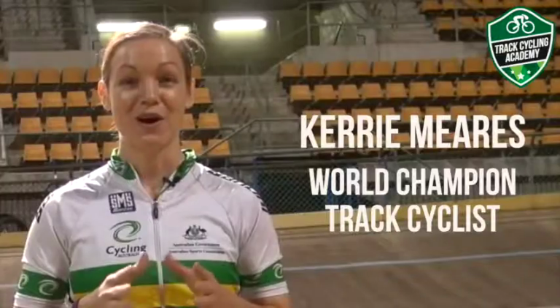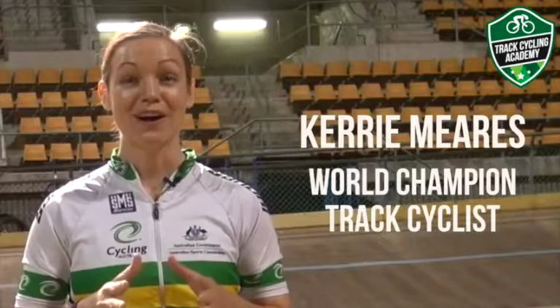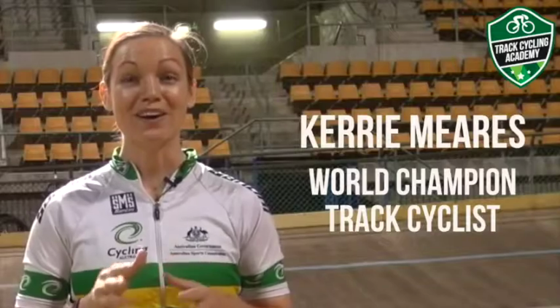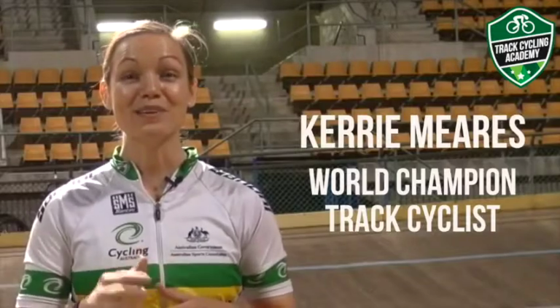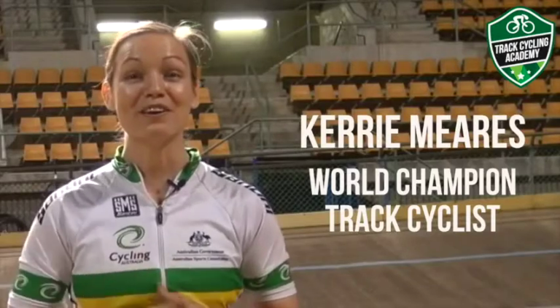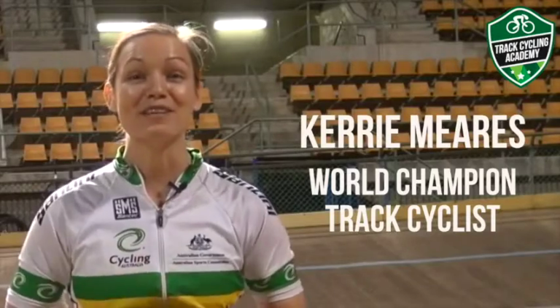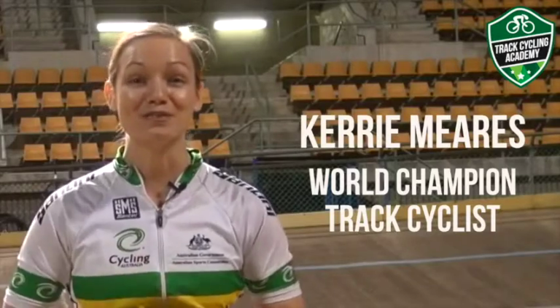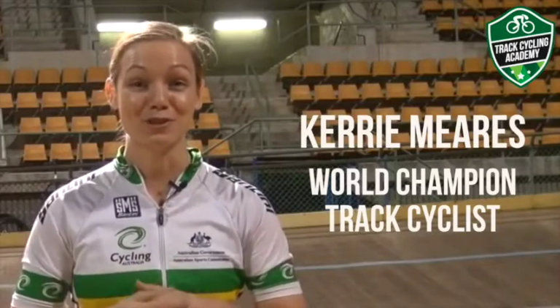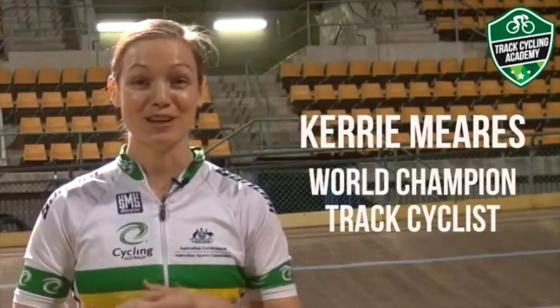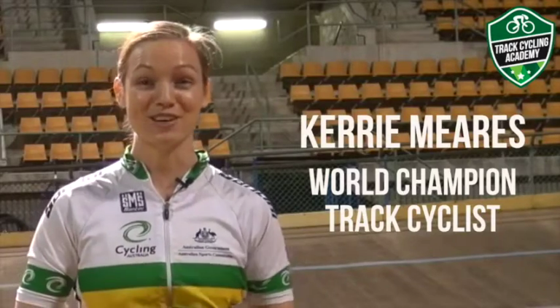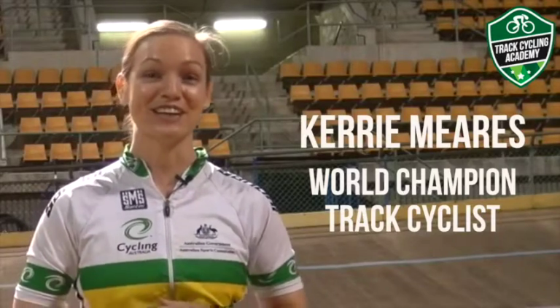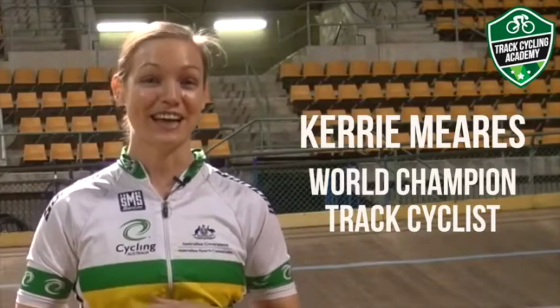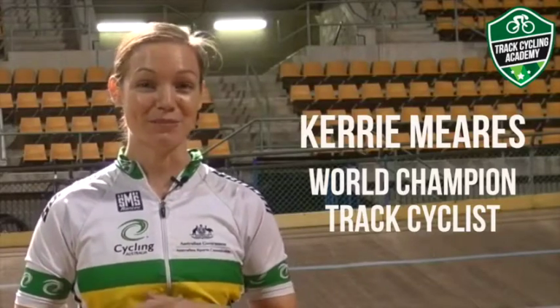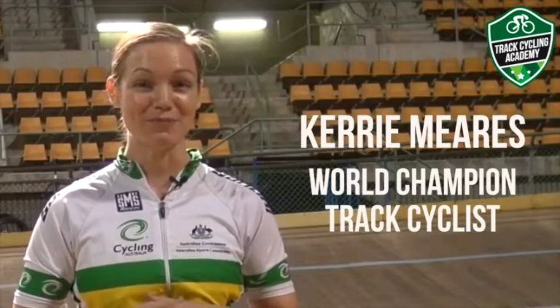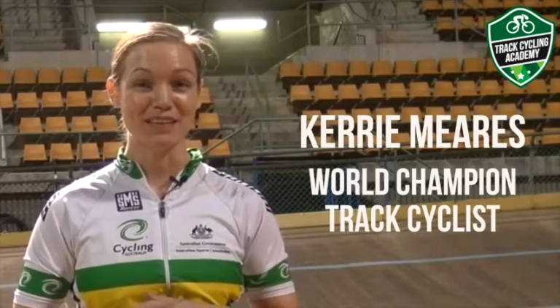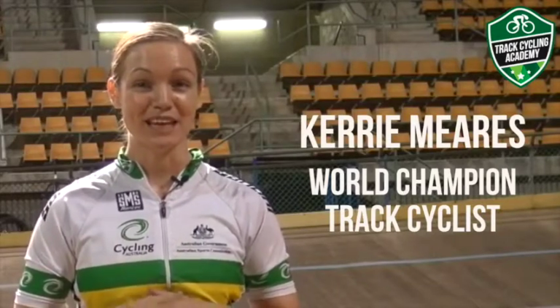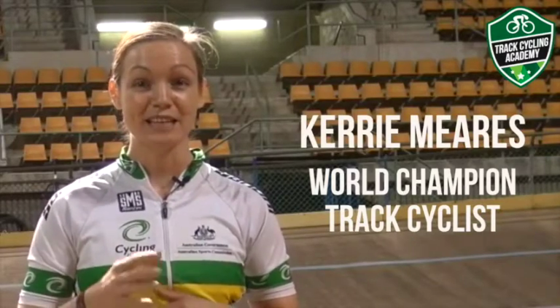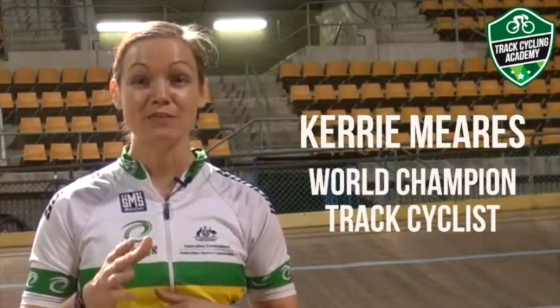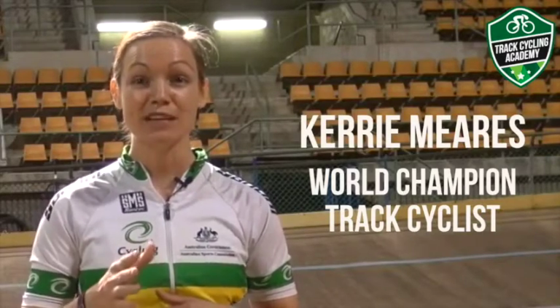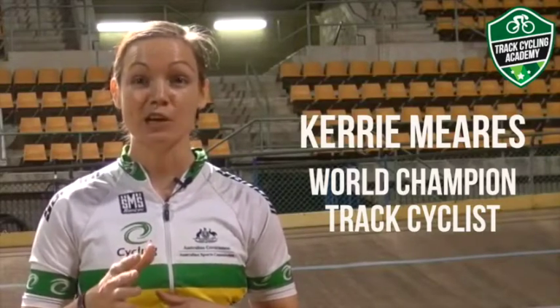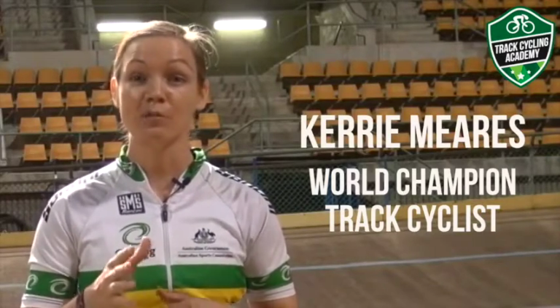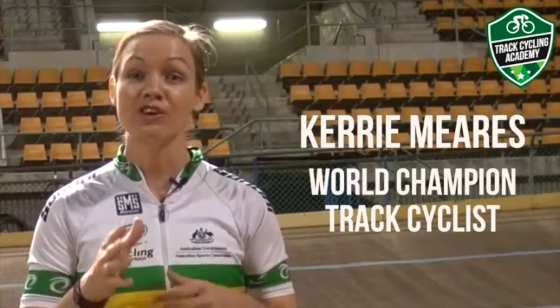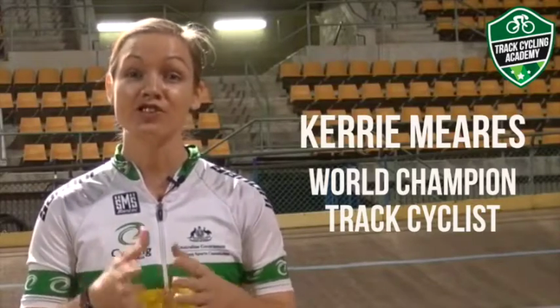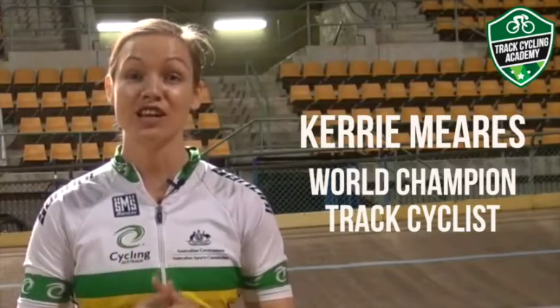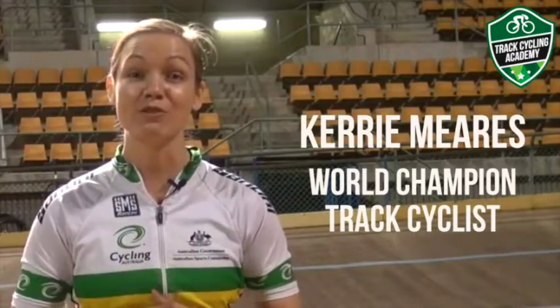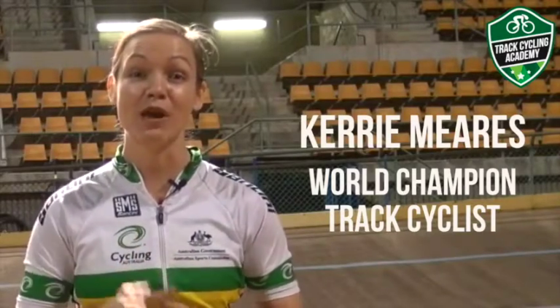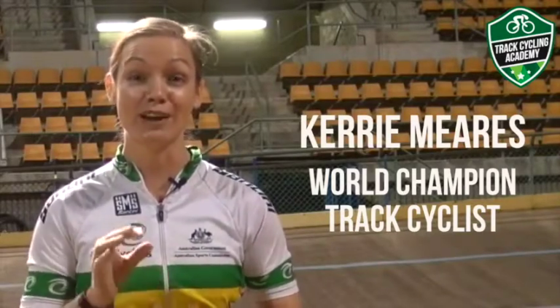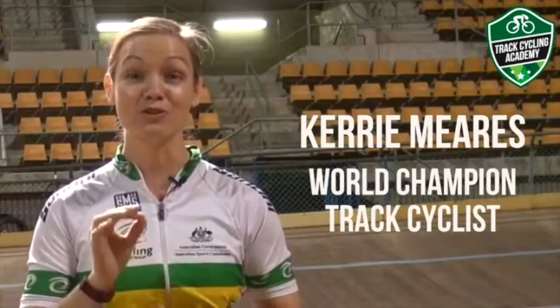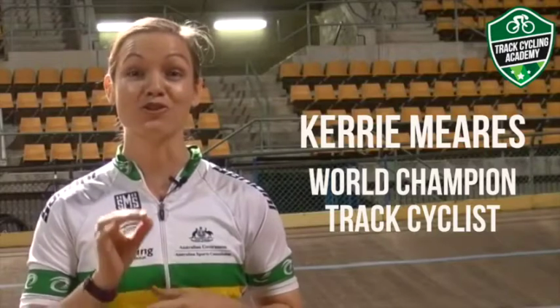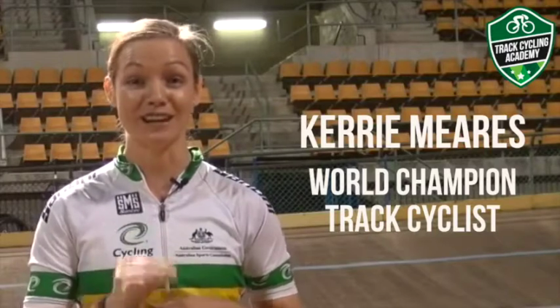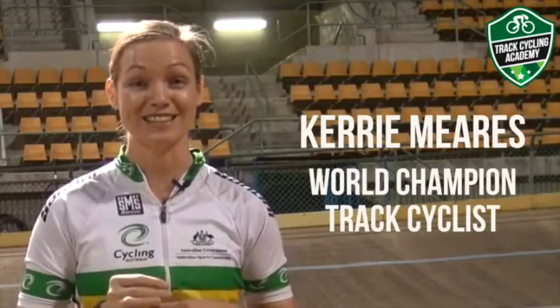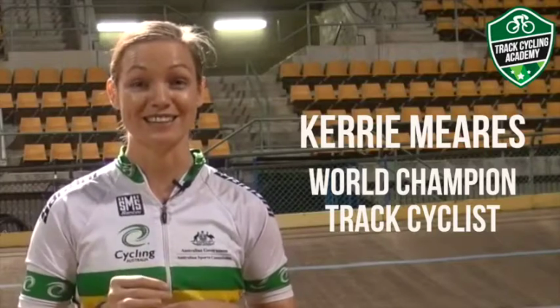Hi, I'm Kerry Mears from the Track Cycling Academy and in this video I'm going to share with you how to do a track stand.